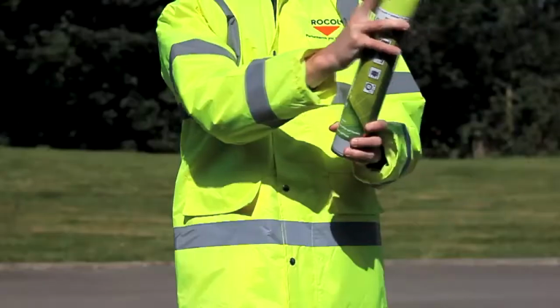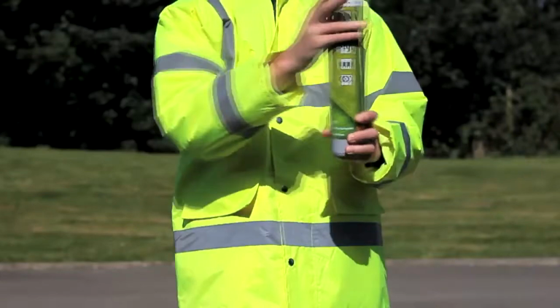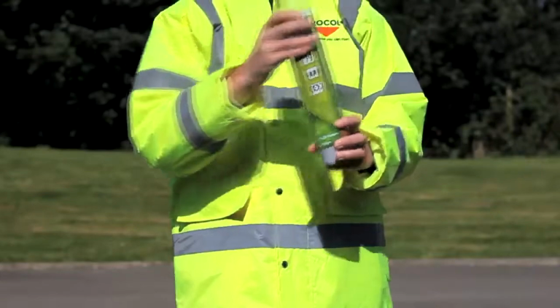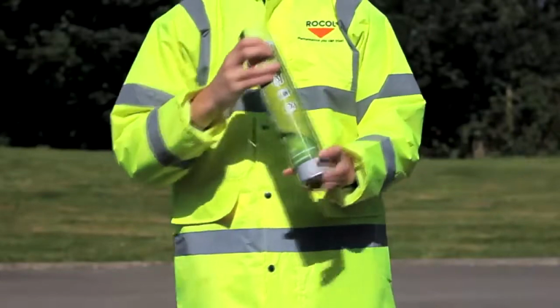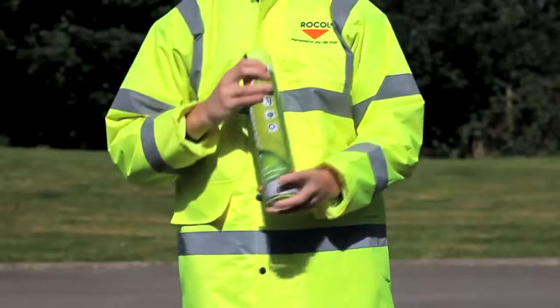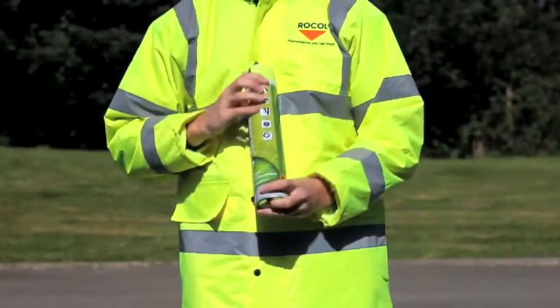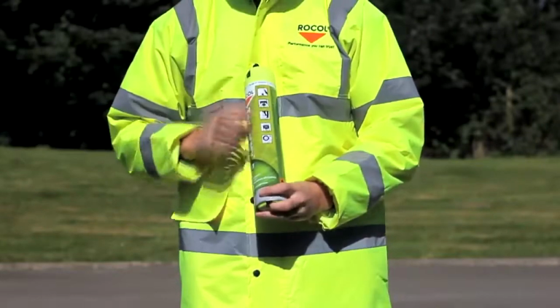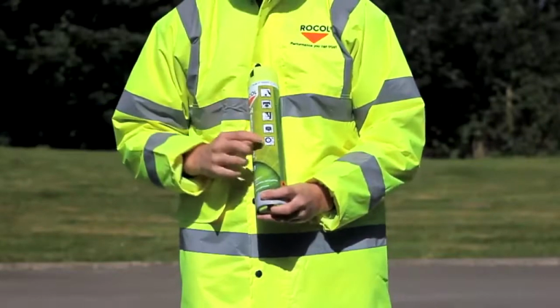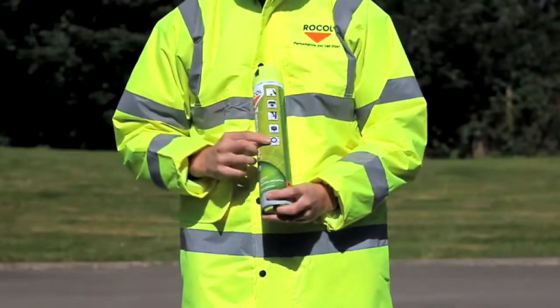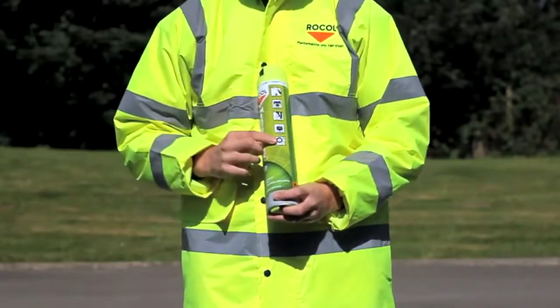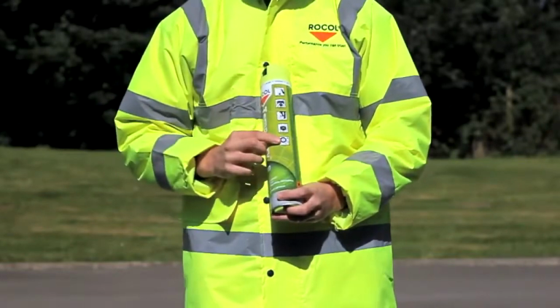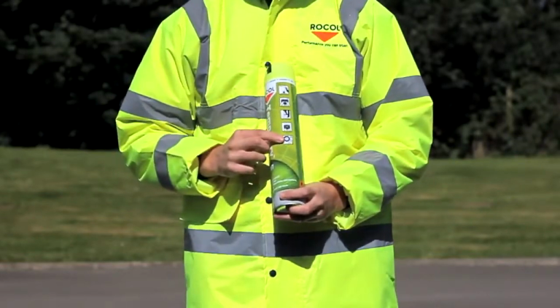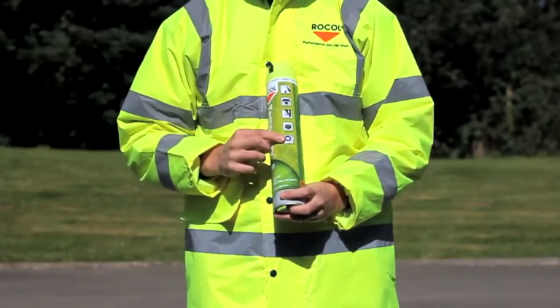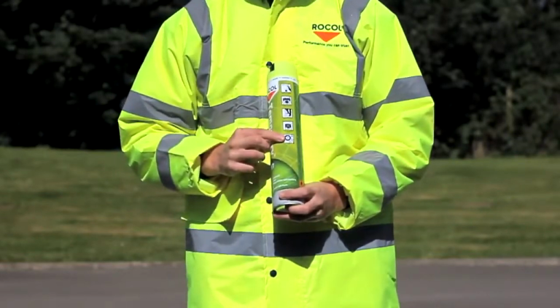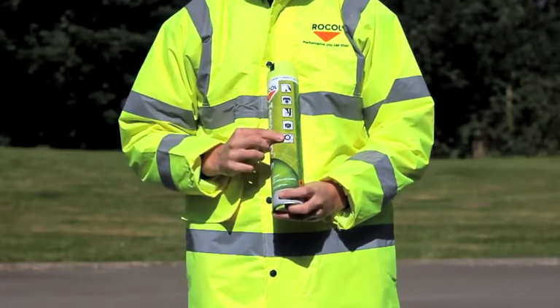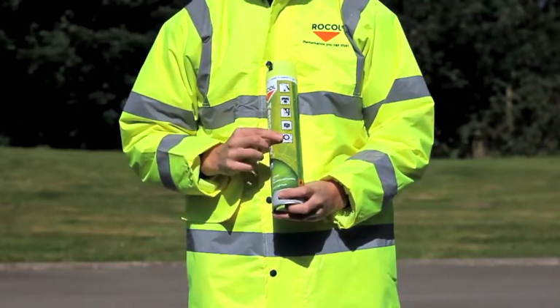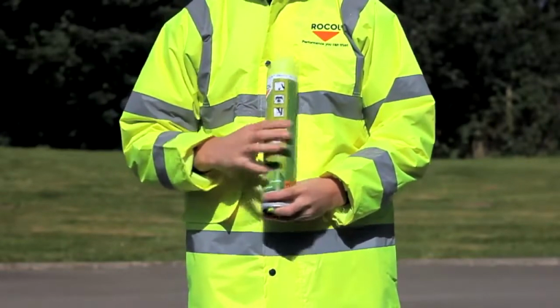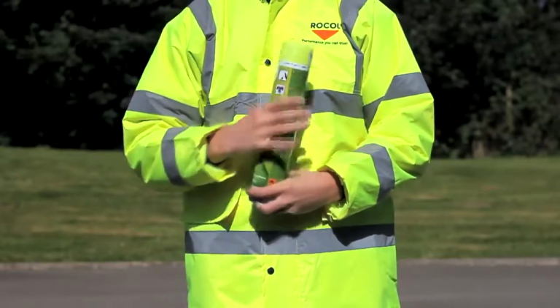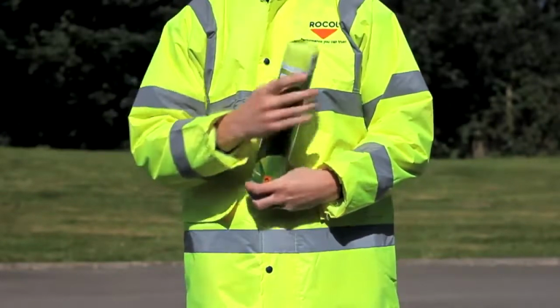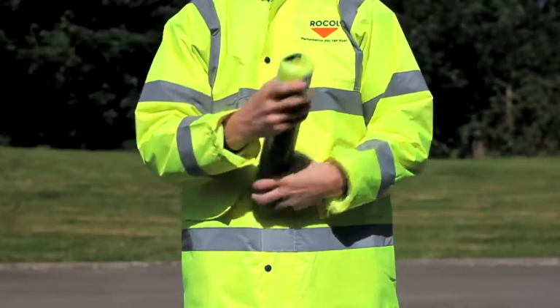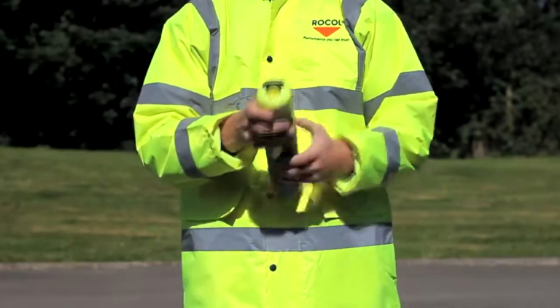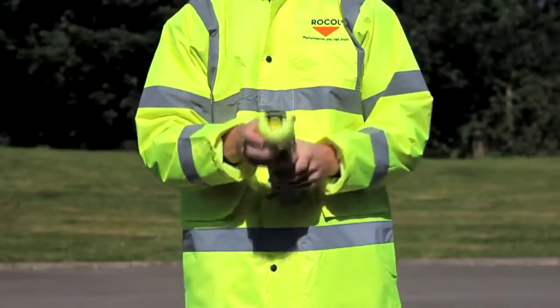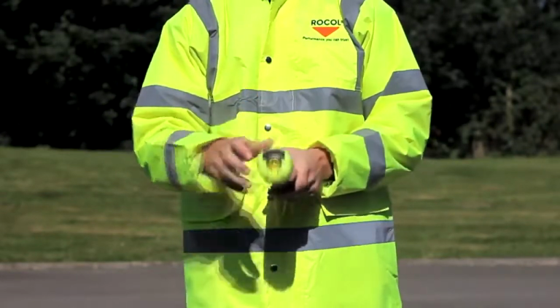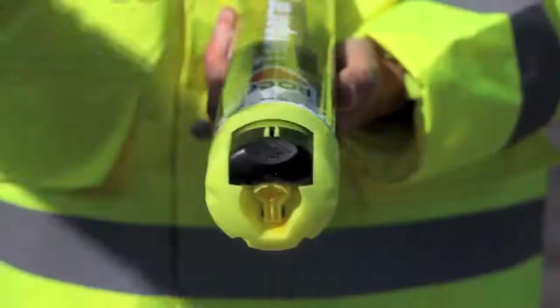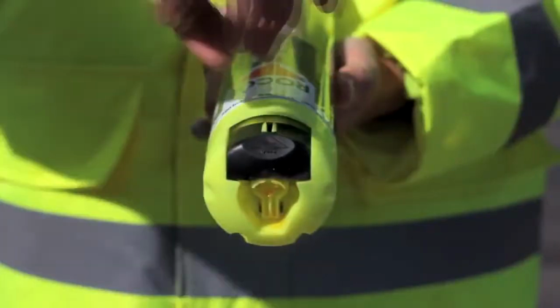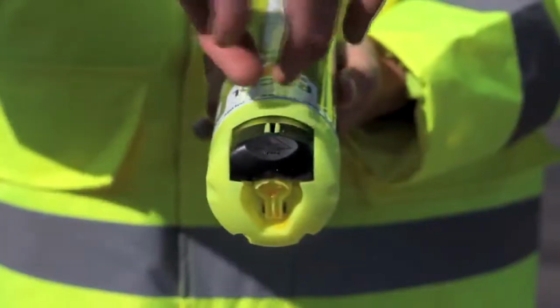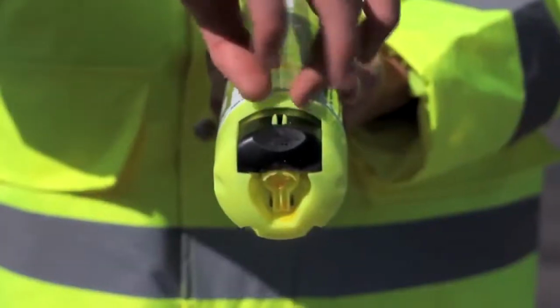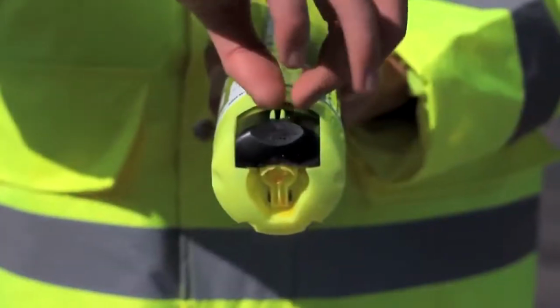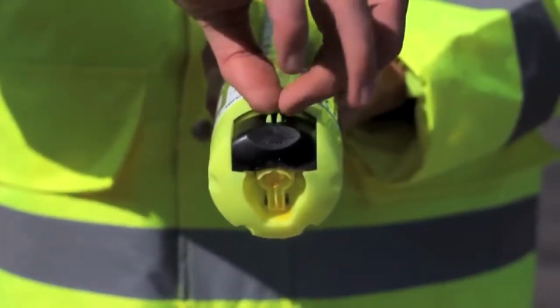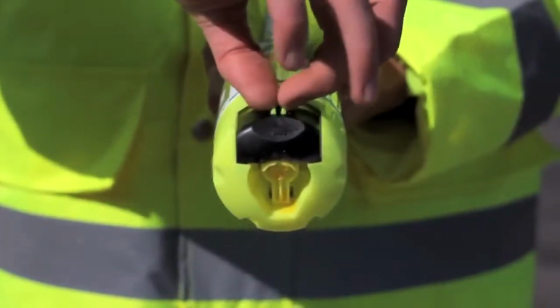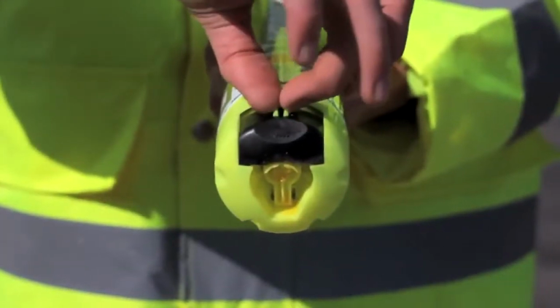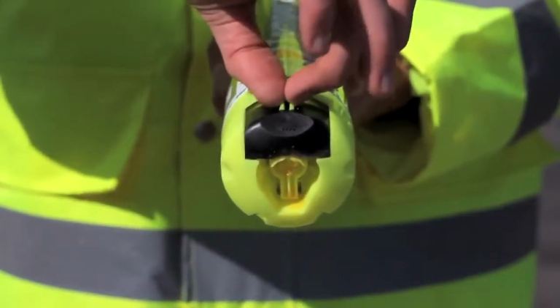Finally, to lock the can after use, simply pinch the clip on the back of the key to return the can to its locked position.